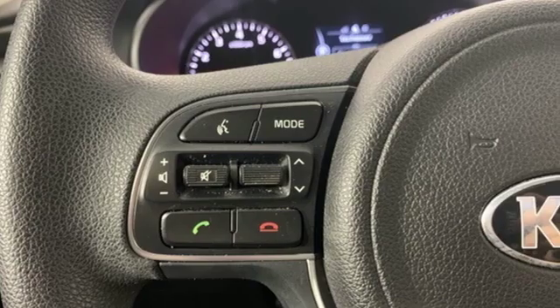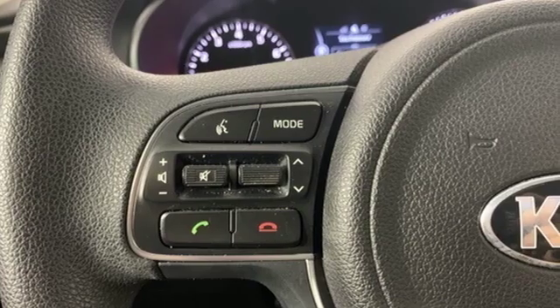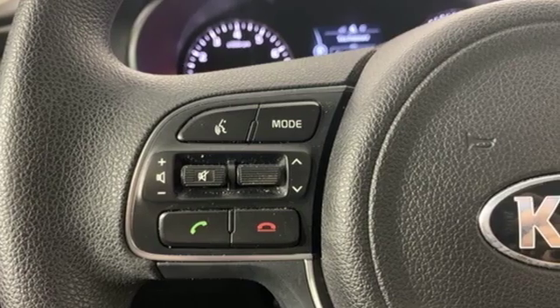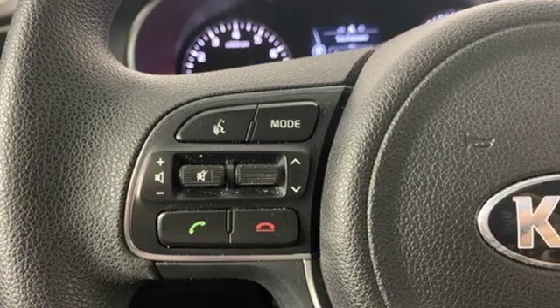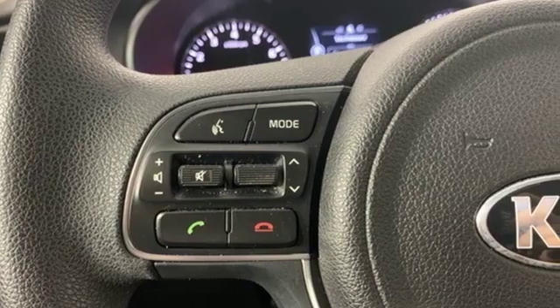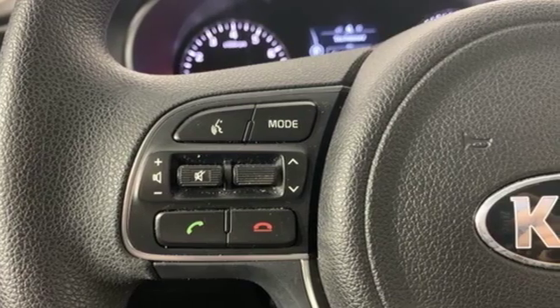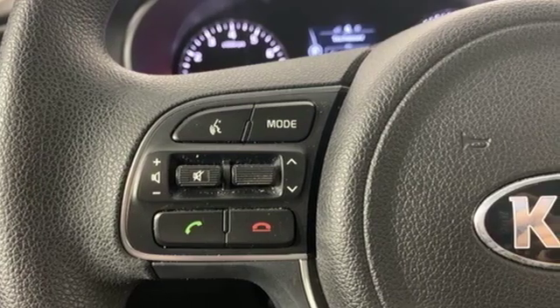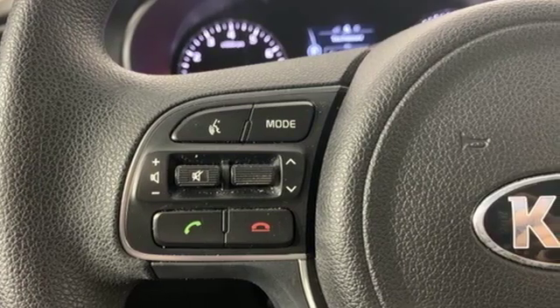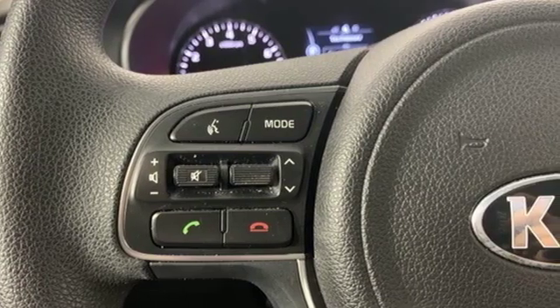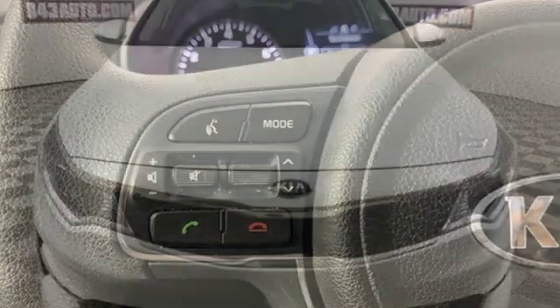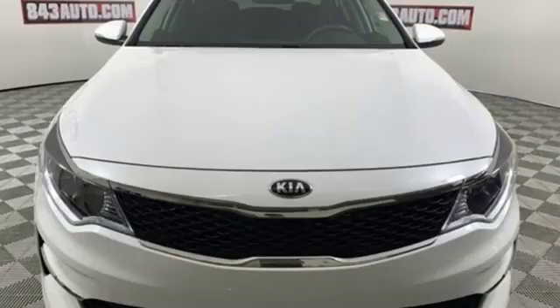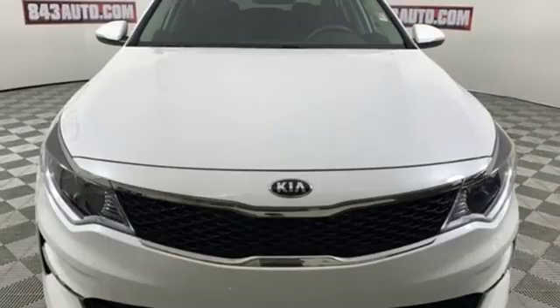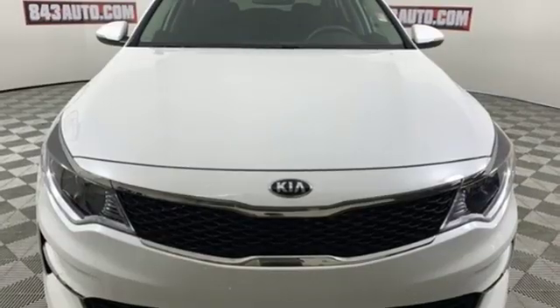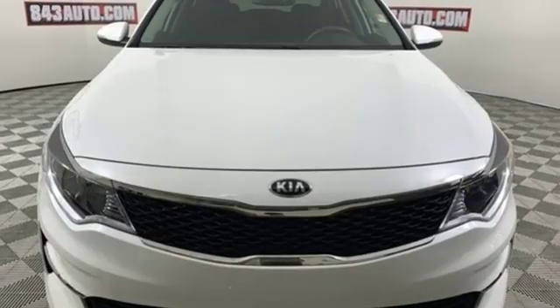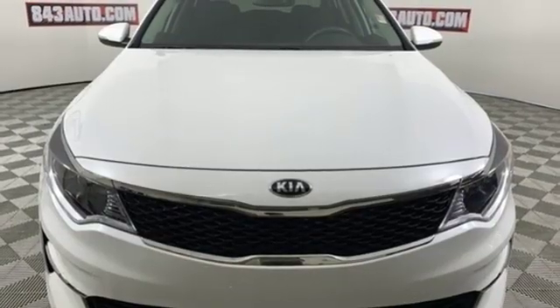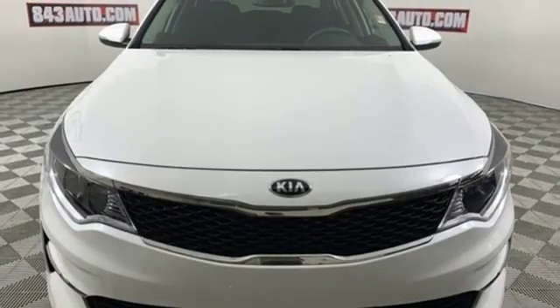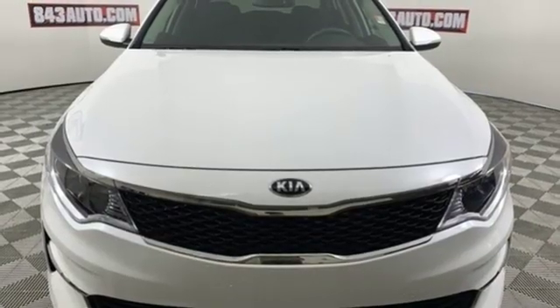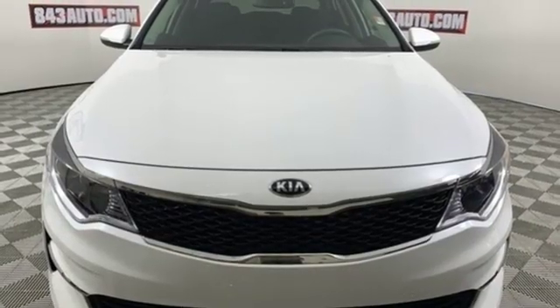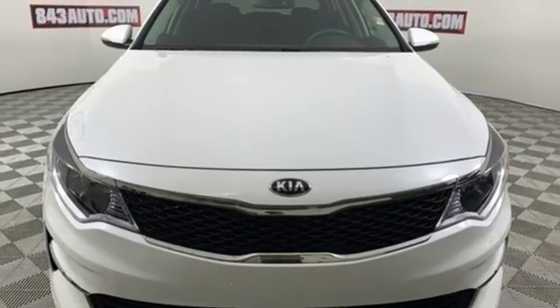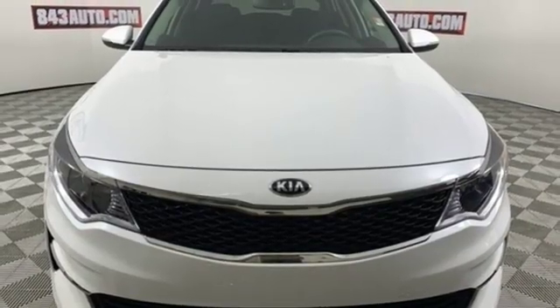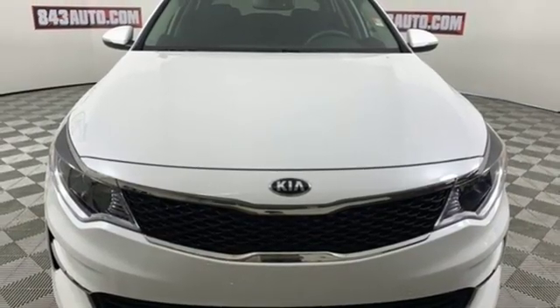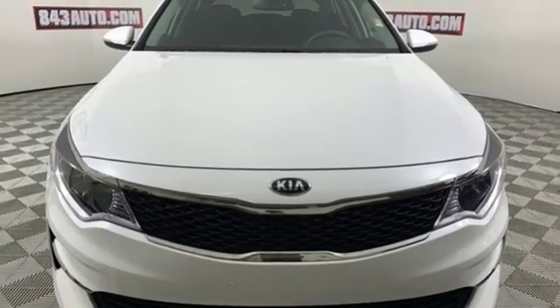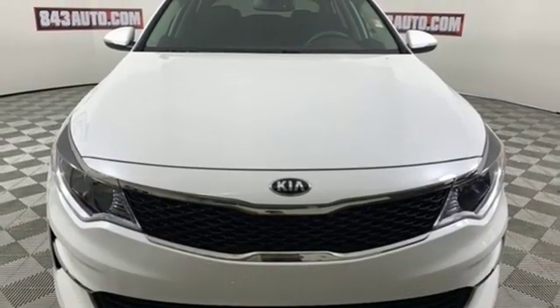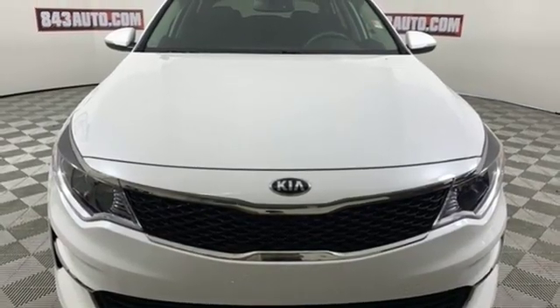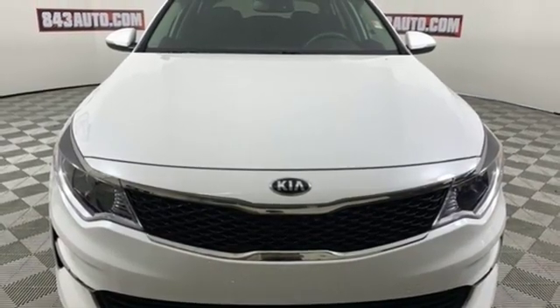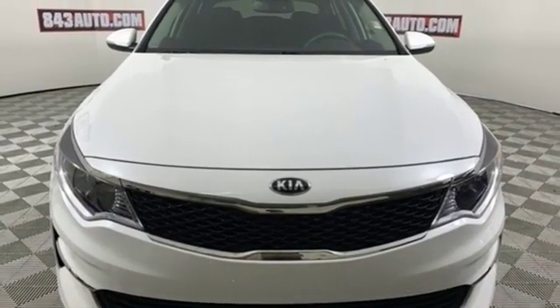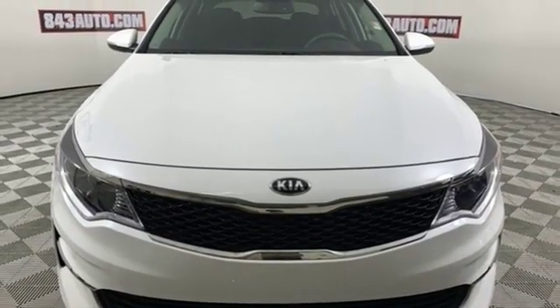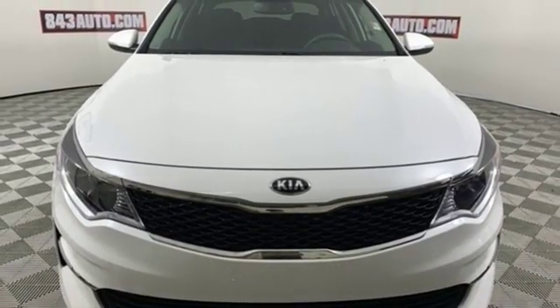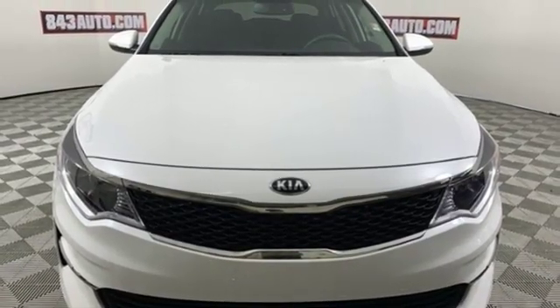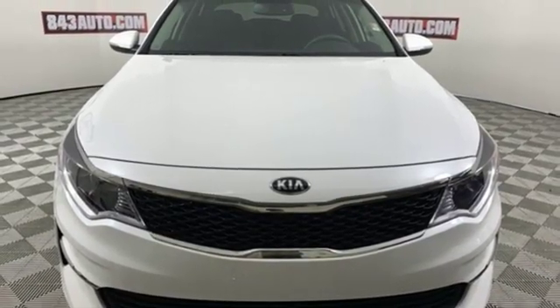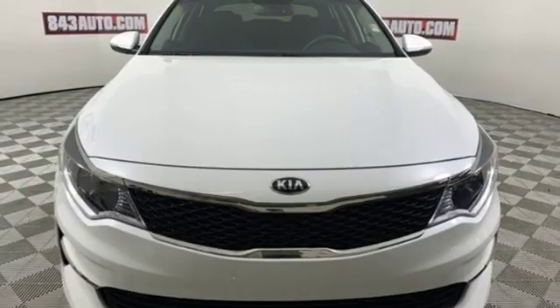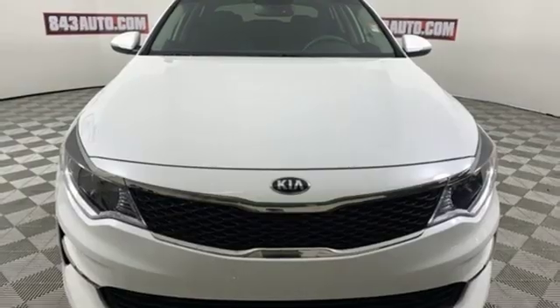Step into a Kia and be surprised. You'll never know until you try. Test drive it today.